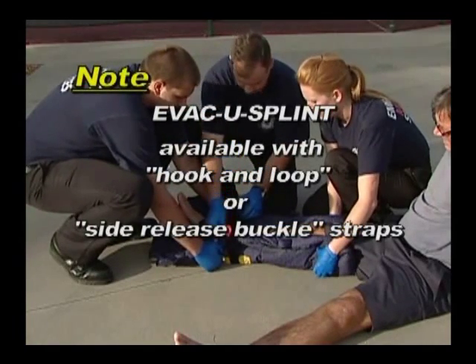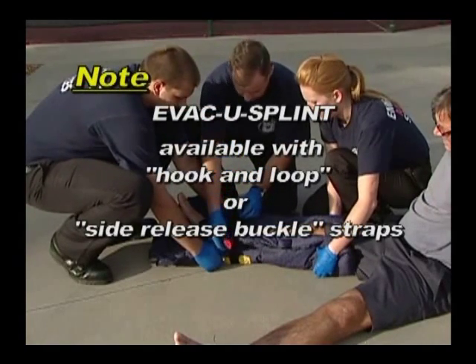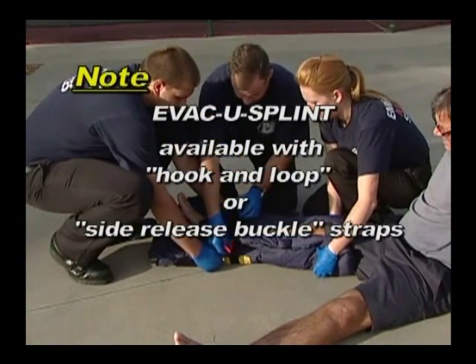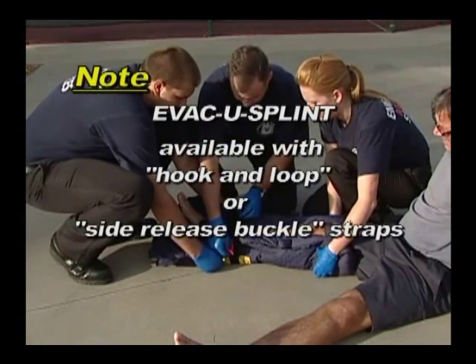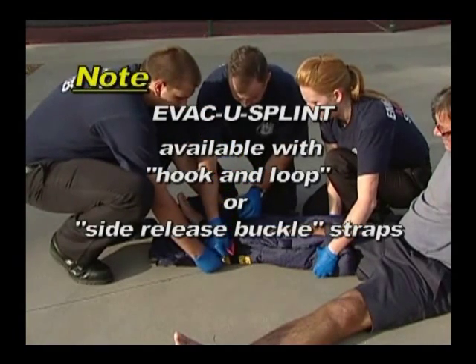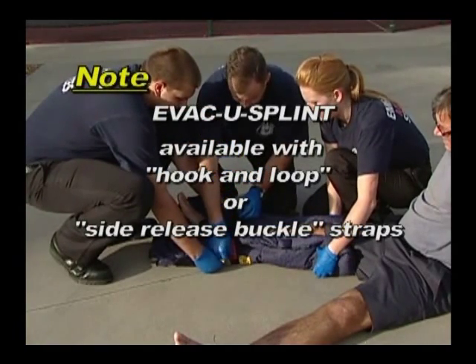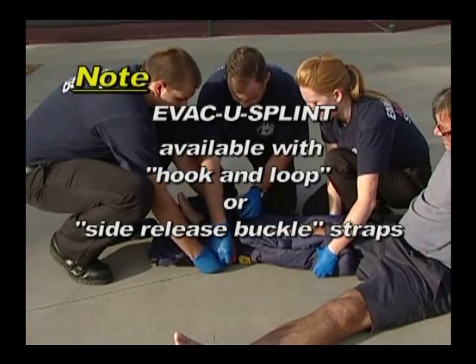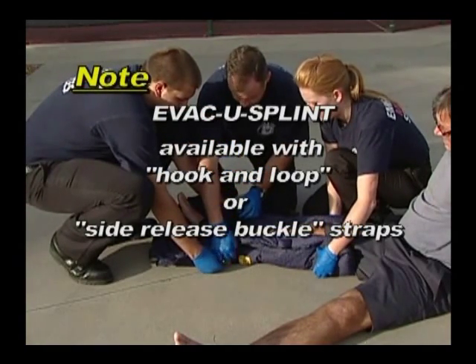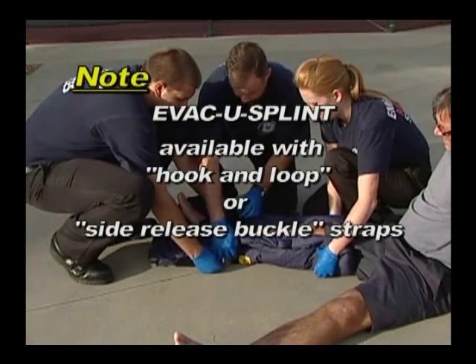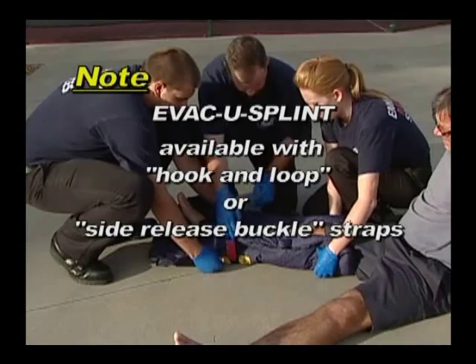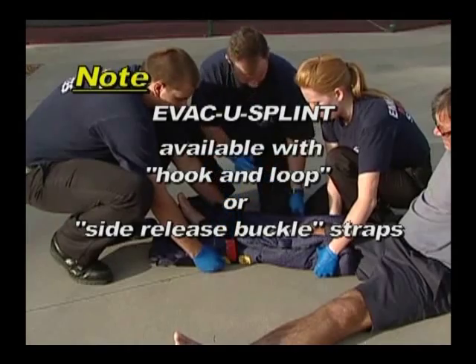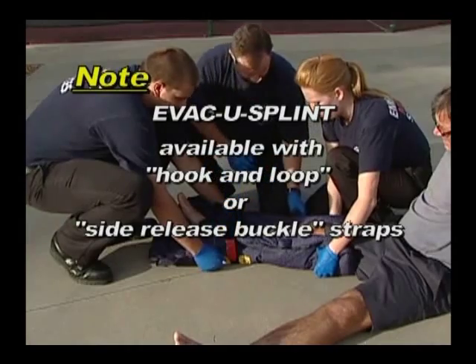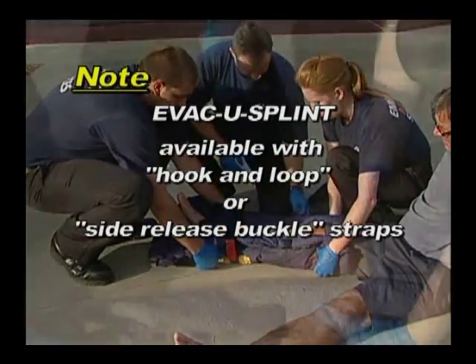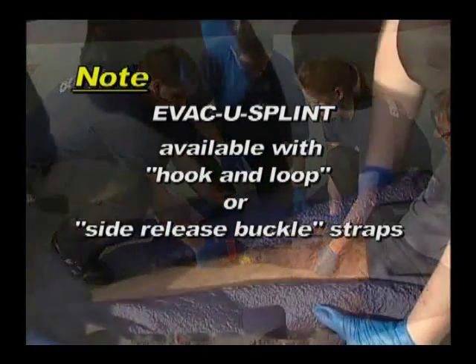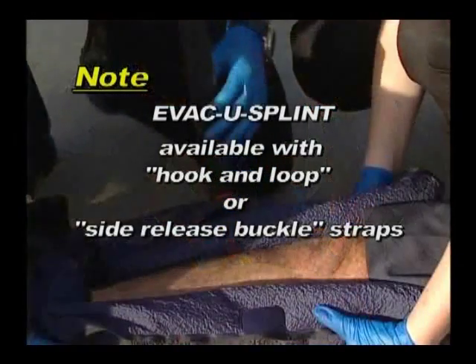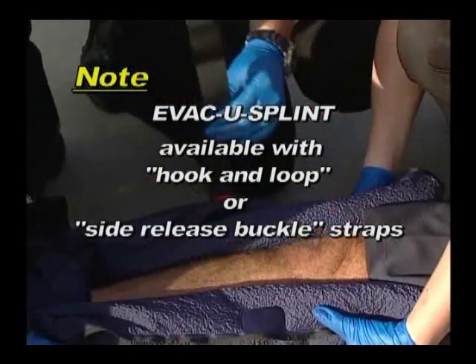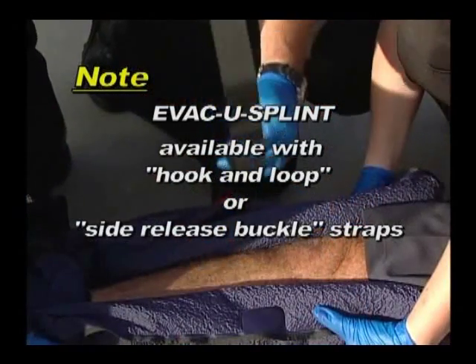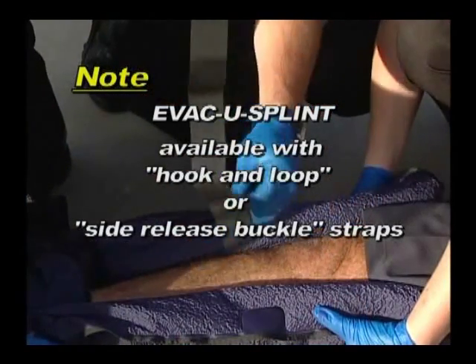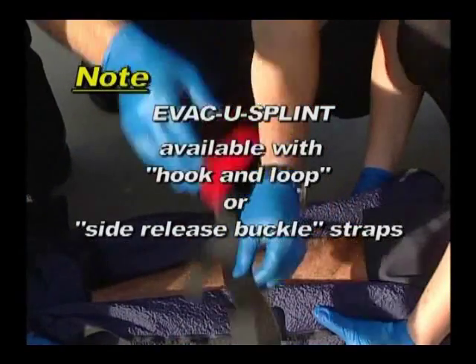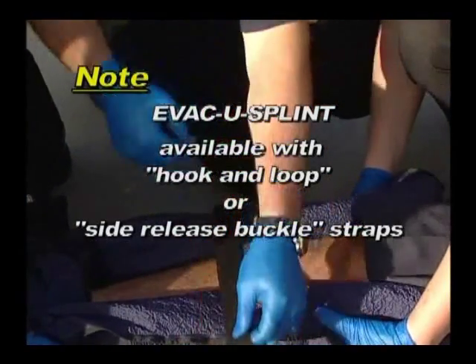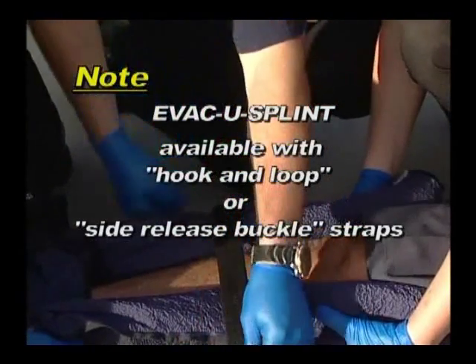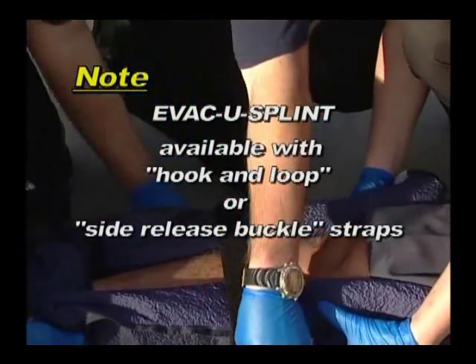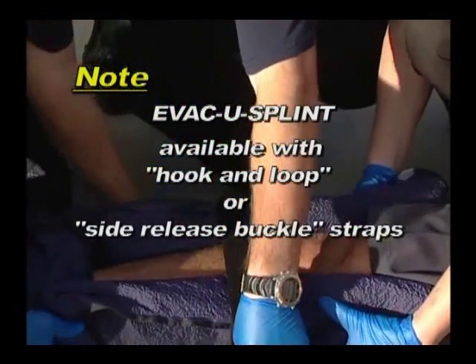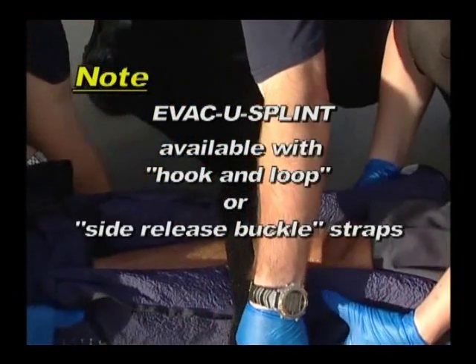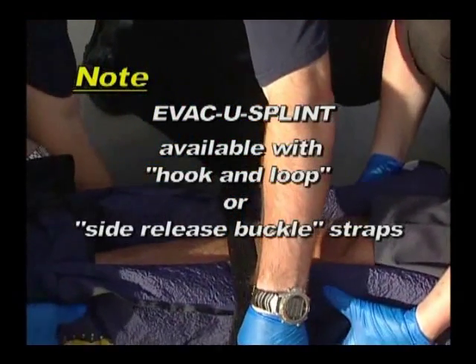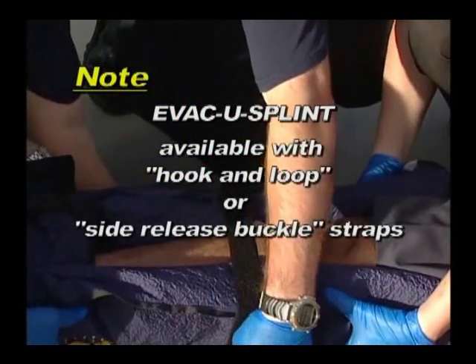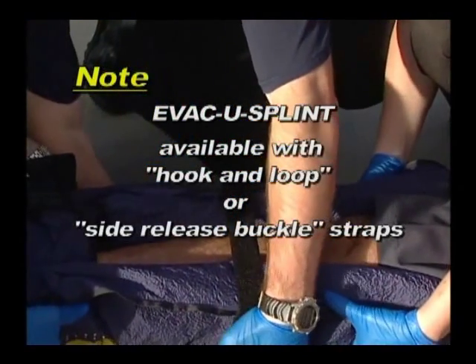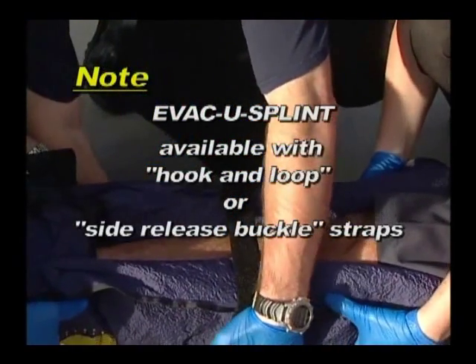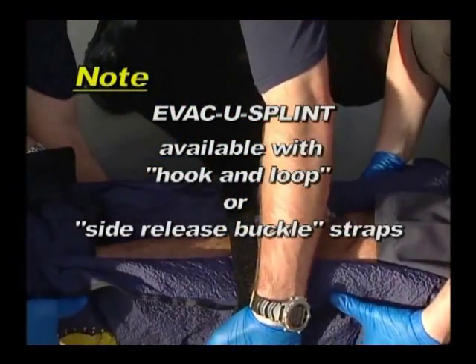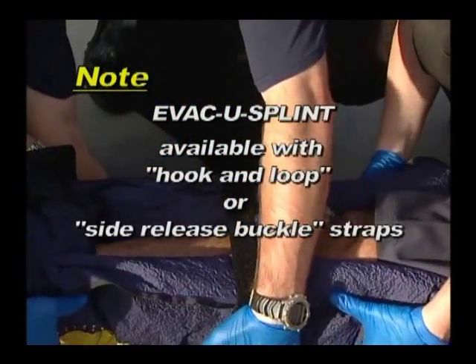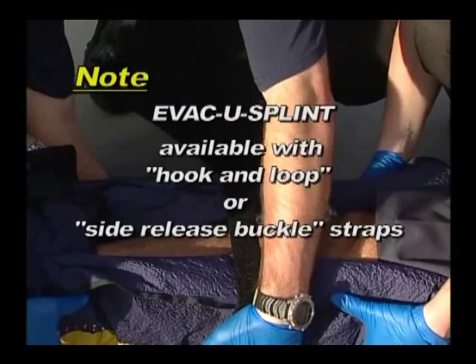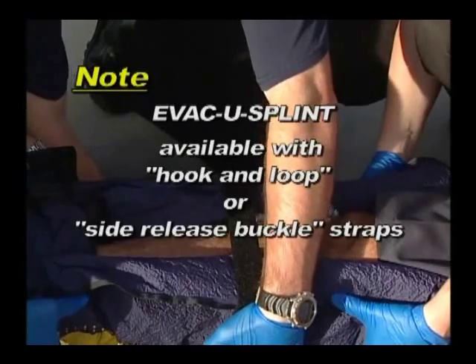The evacu-splint is available with hook and loop or side-release buckle straps. The hook and loop straps are shown here.